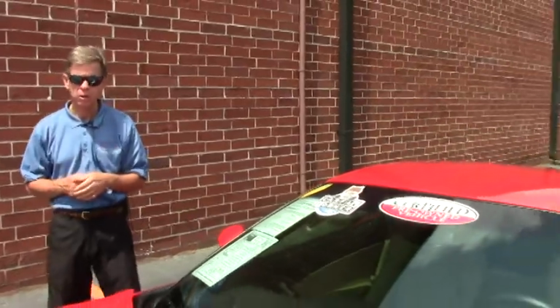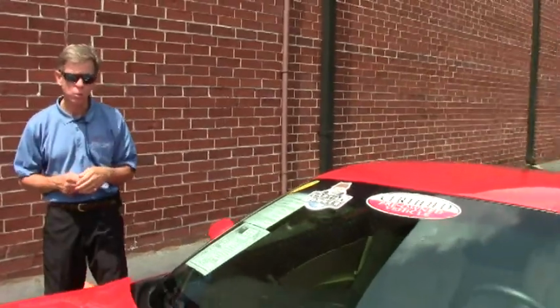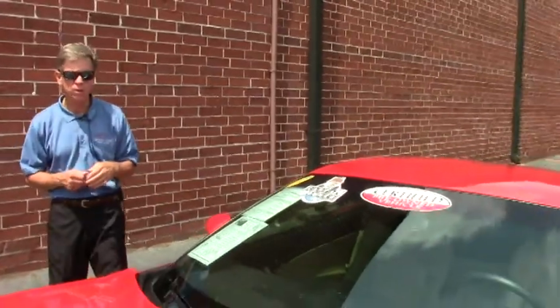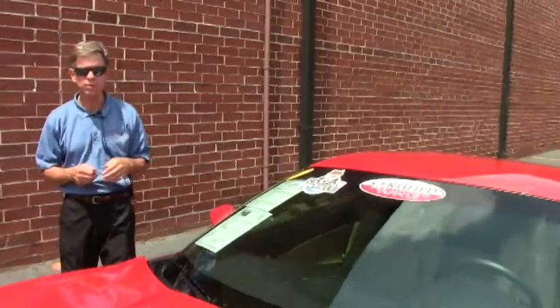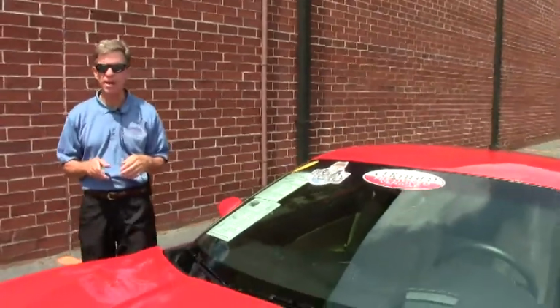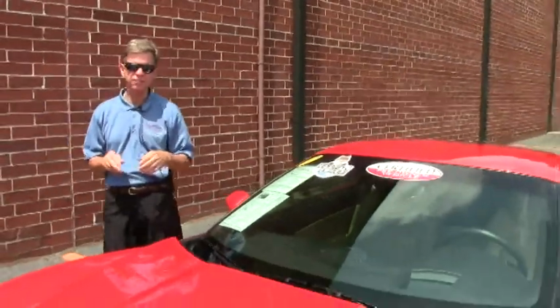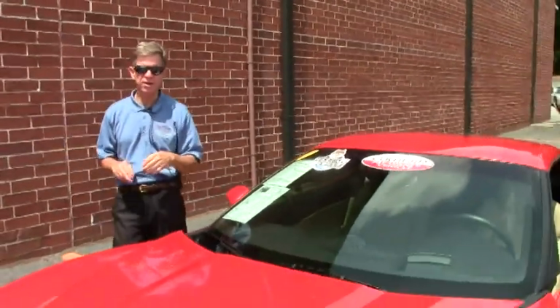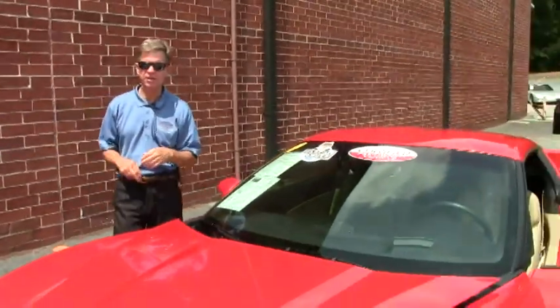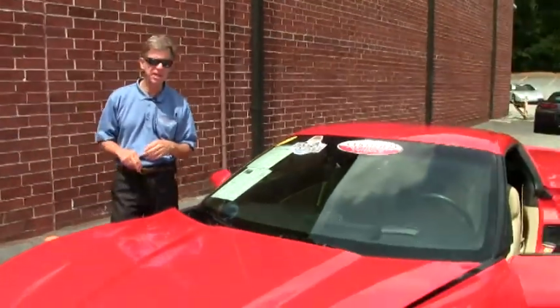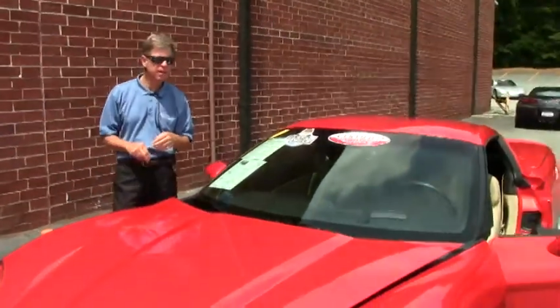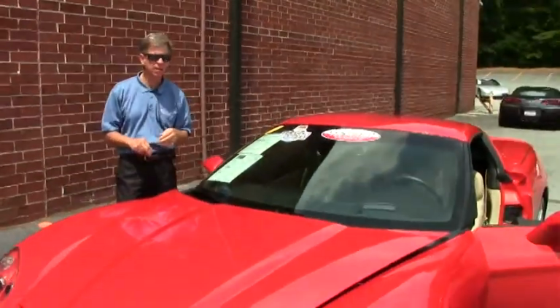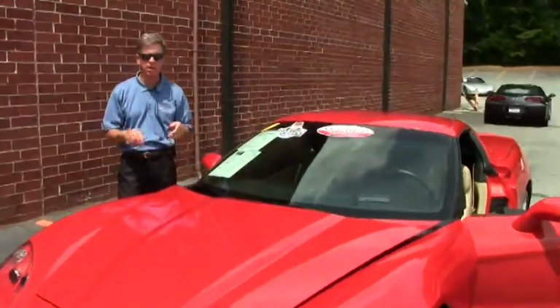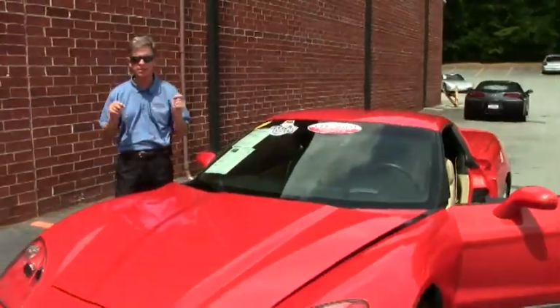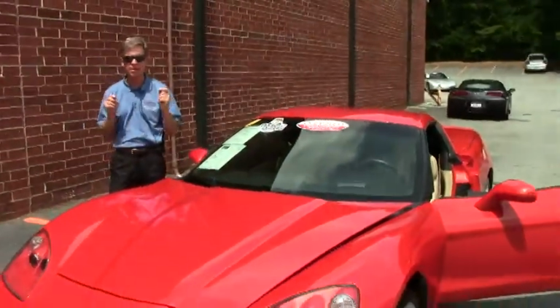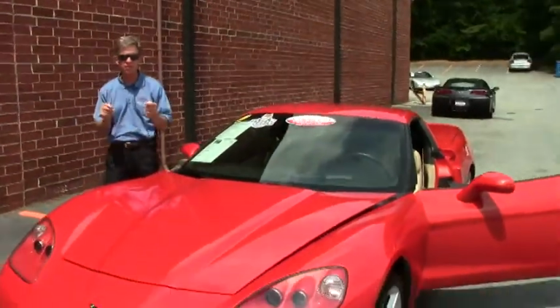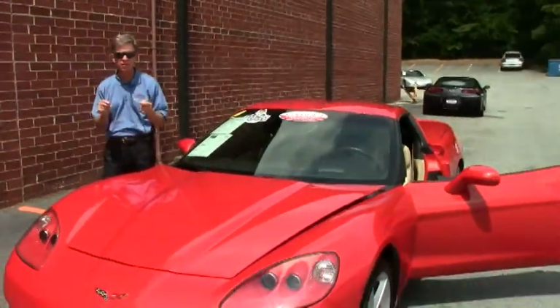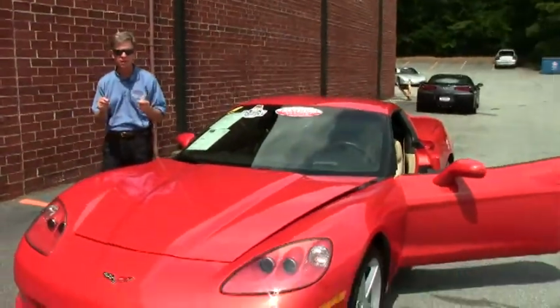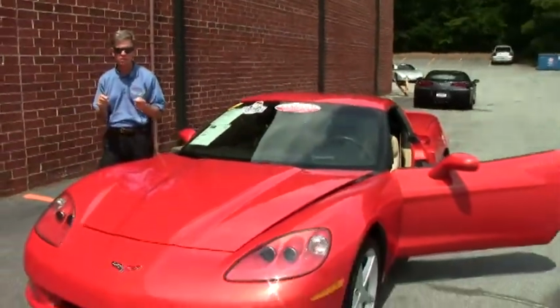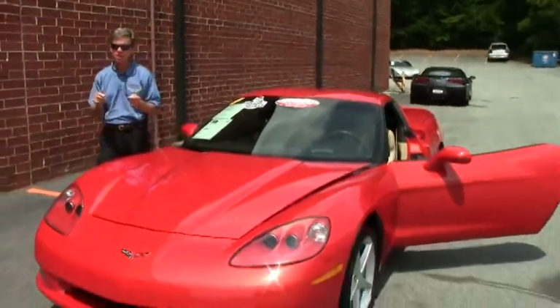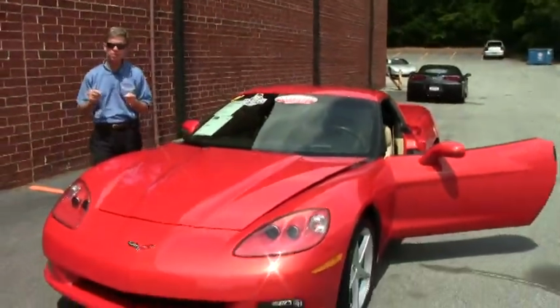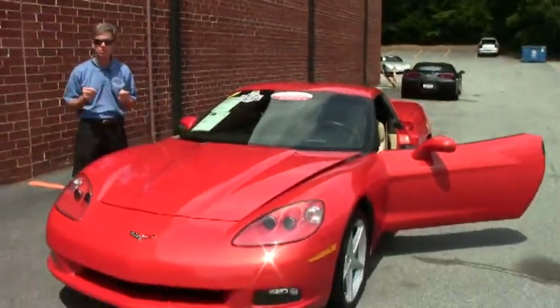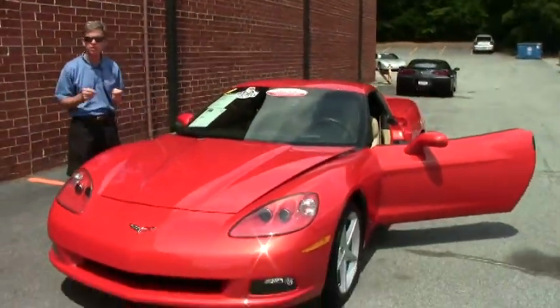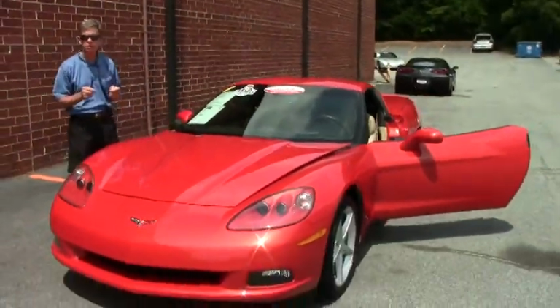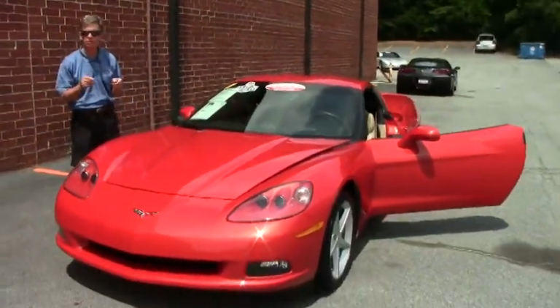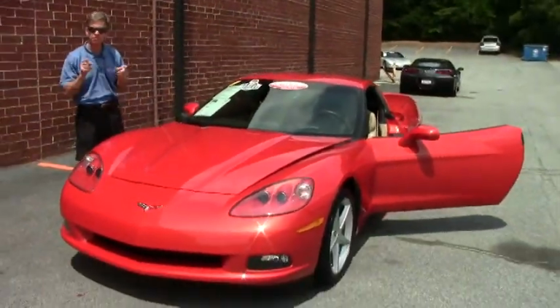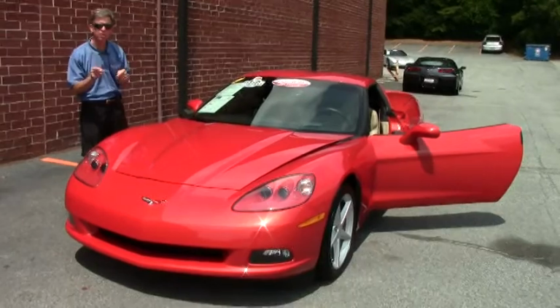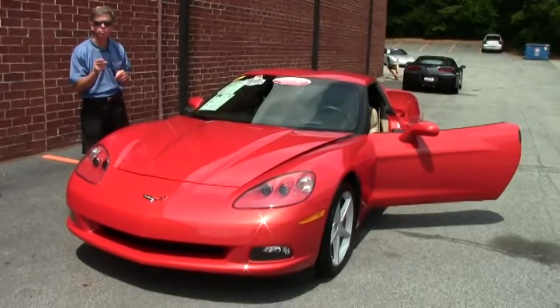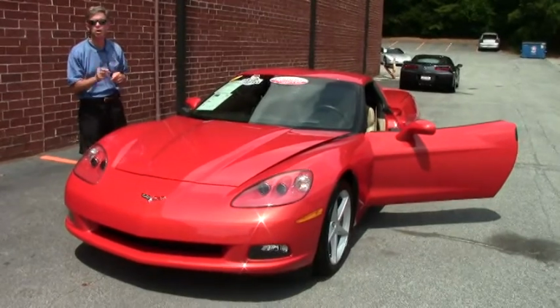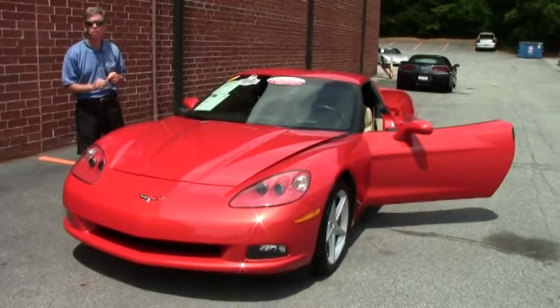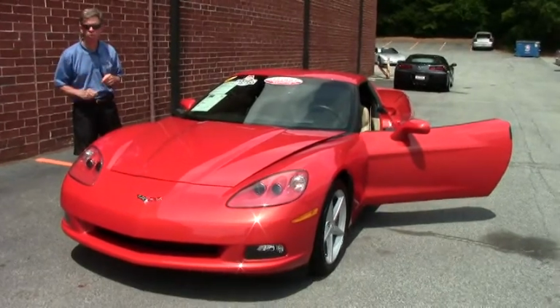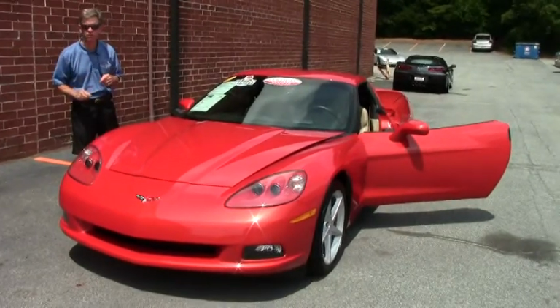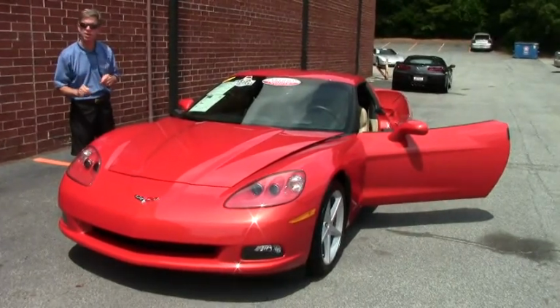Welcome to Buy A Vet in Atlanta. My name is David. Today we're going to take a look at a very rare Corvette.